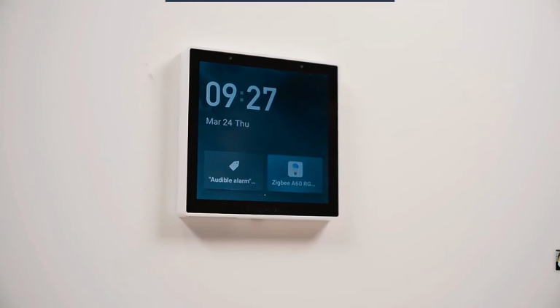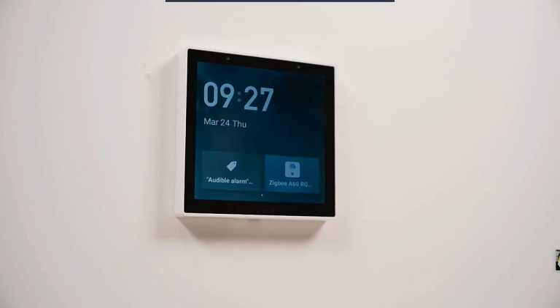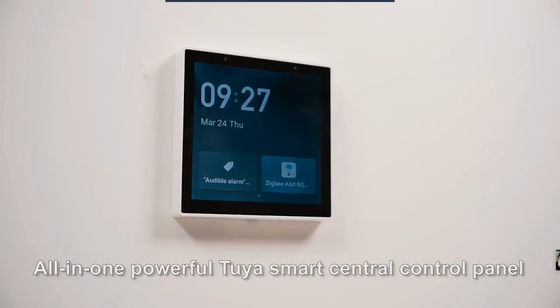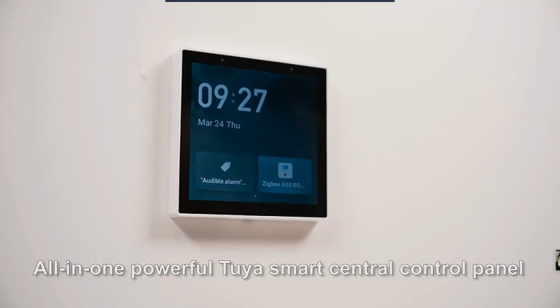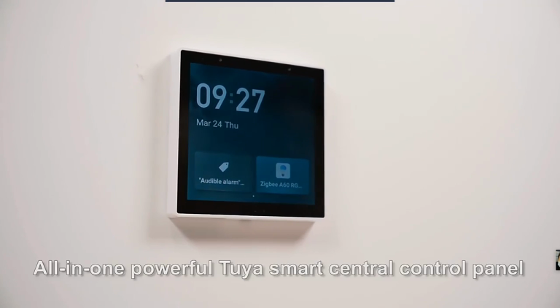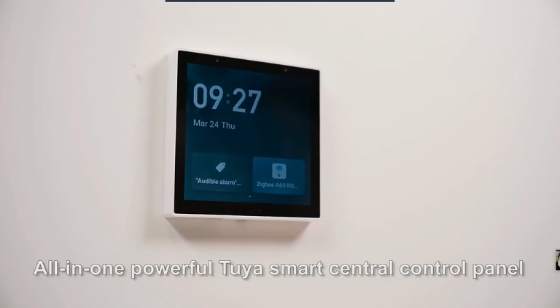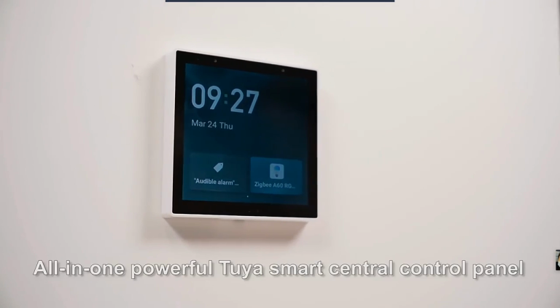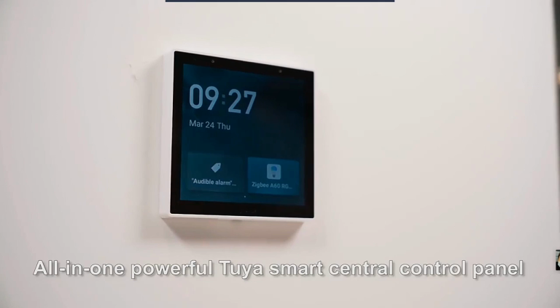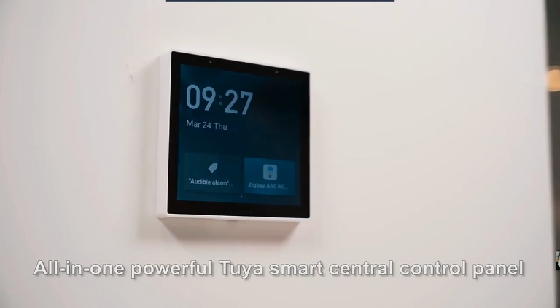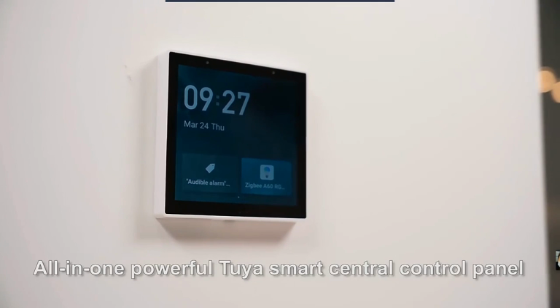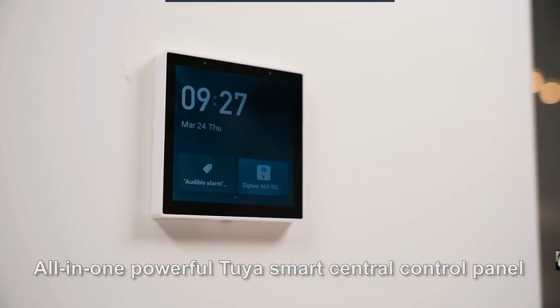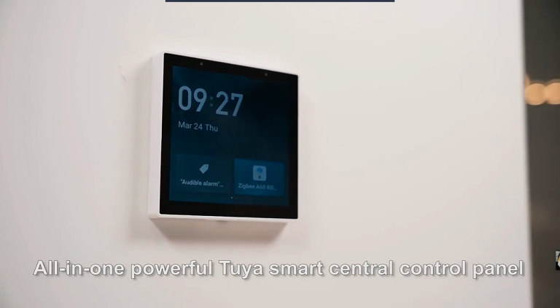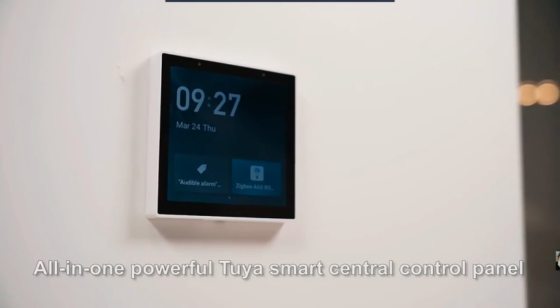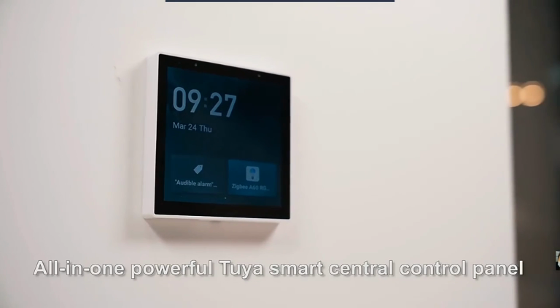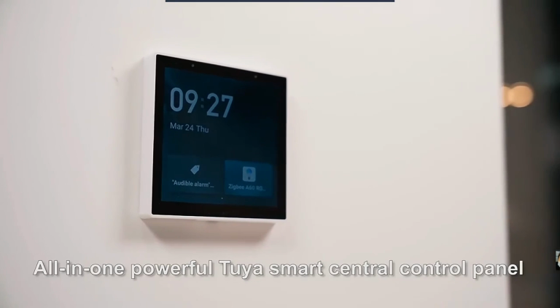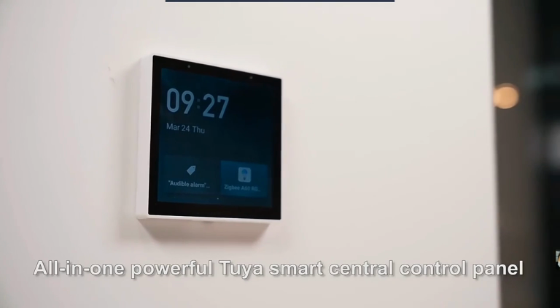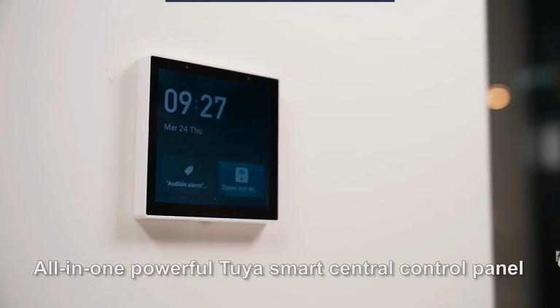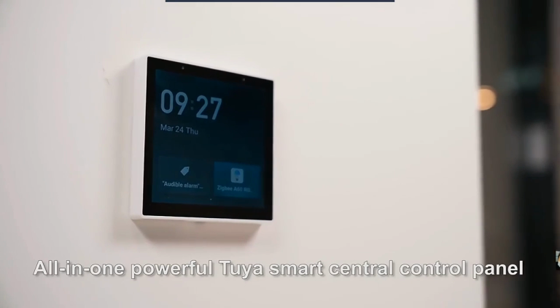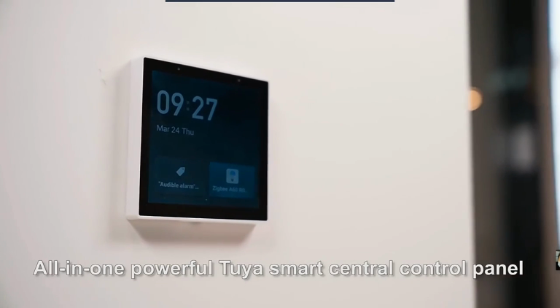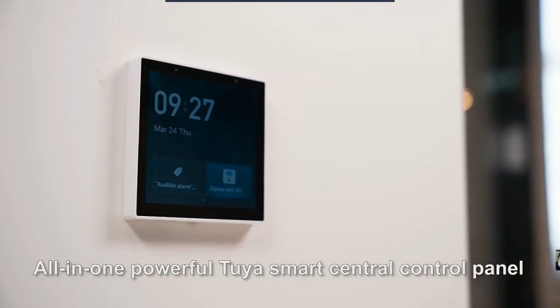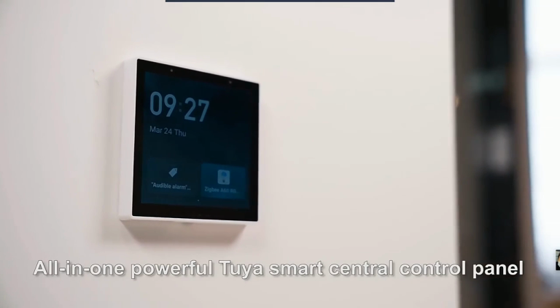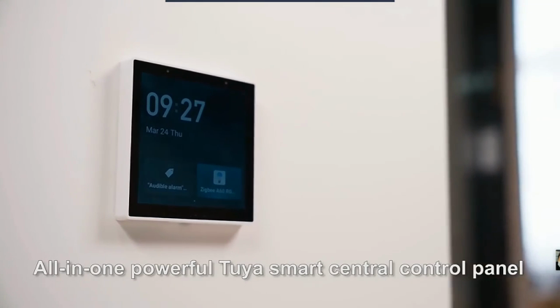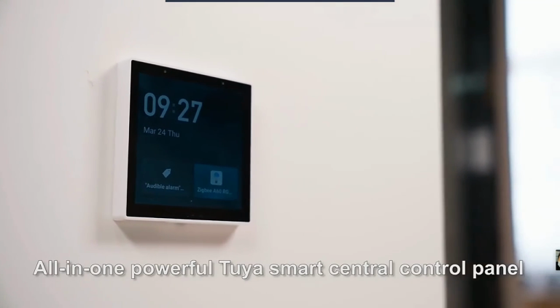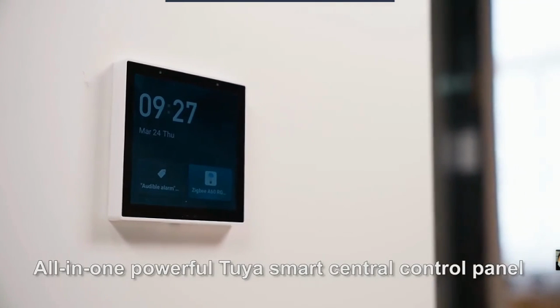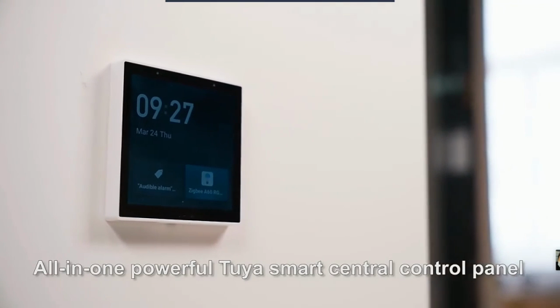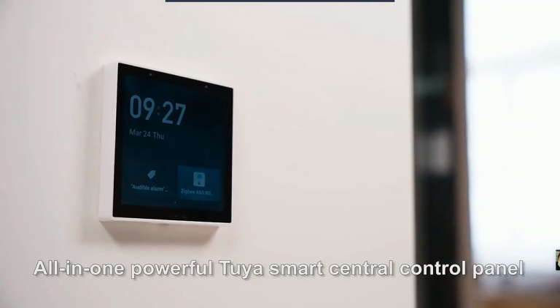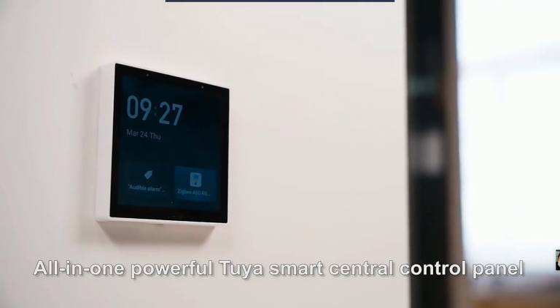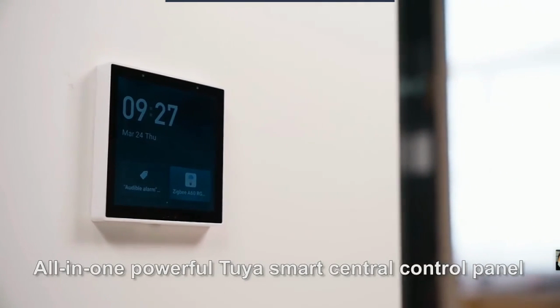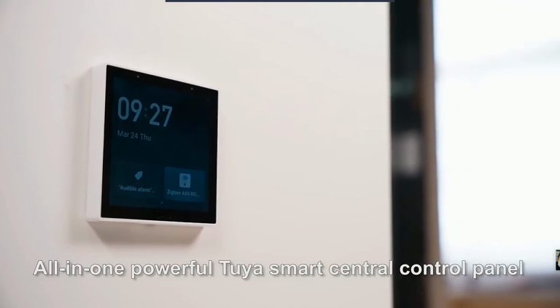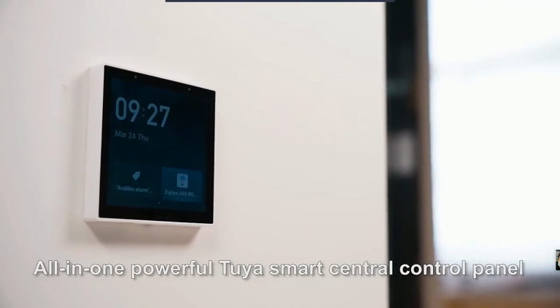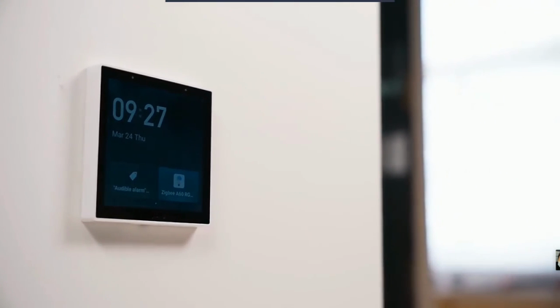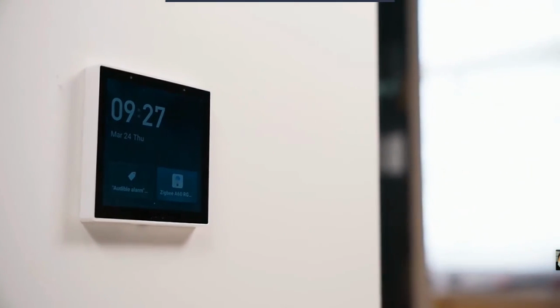All-in-one powerful Tuya Smart central control panel.